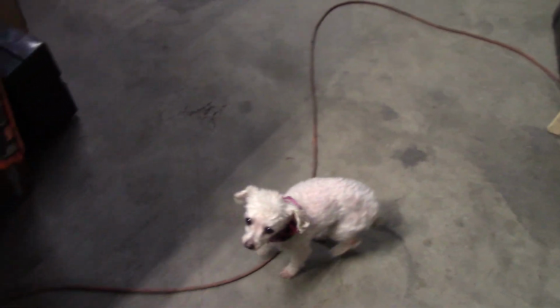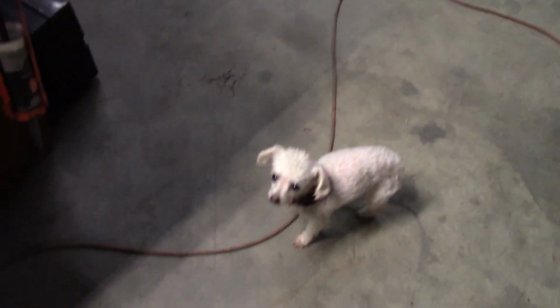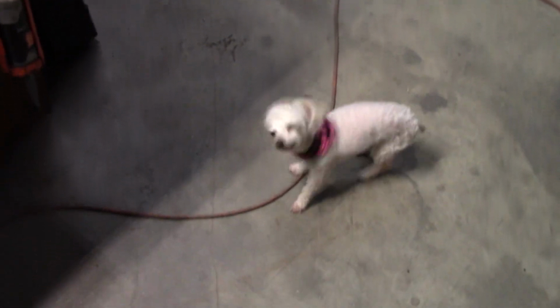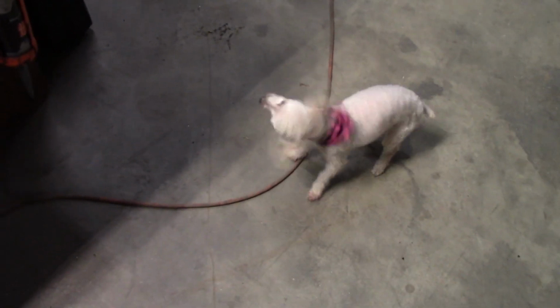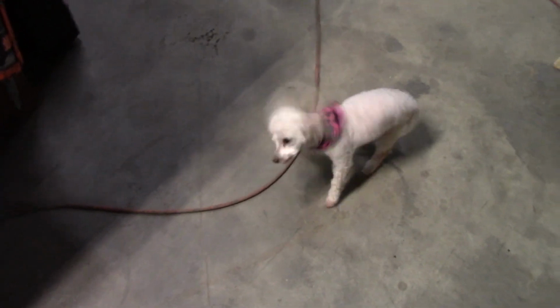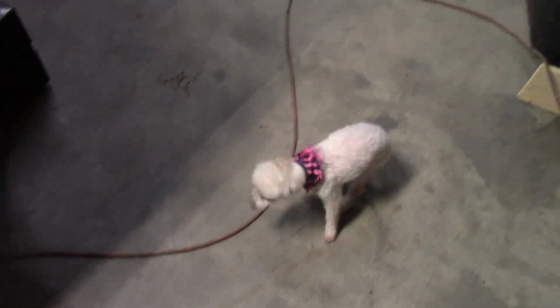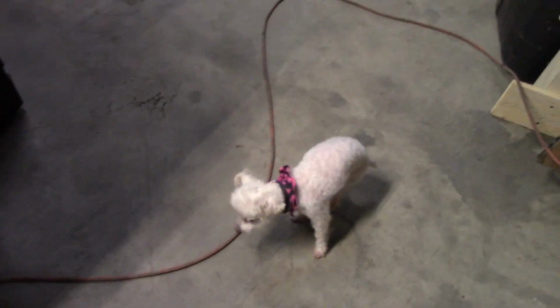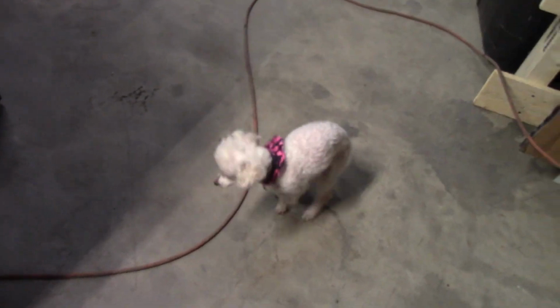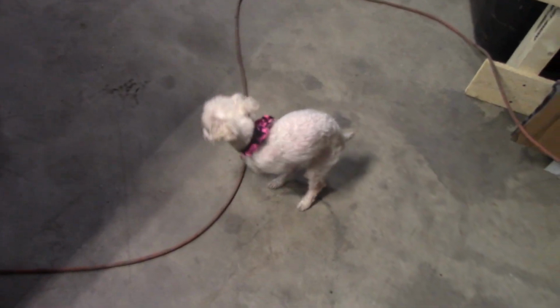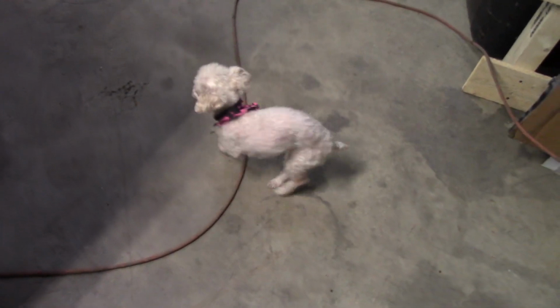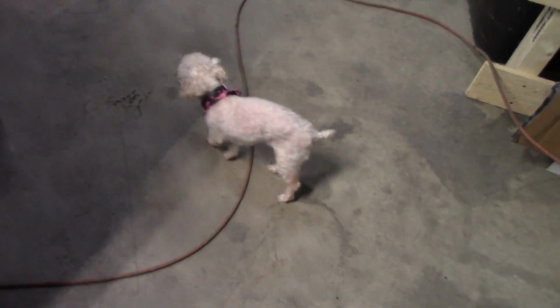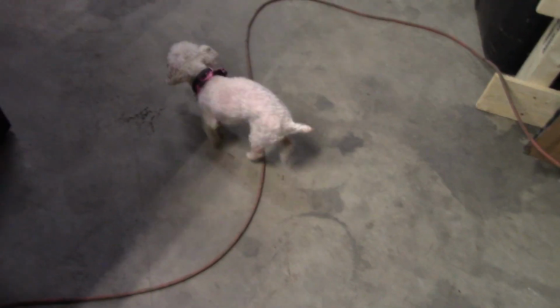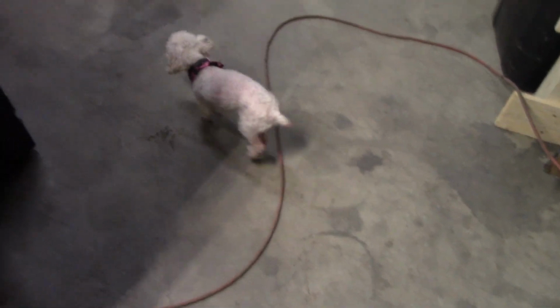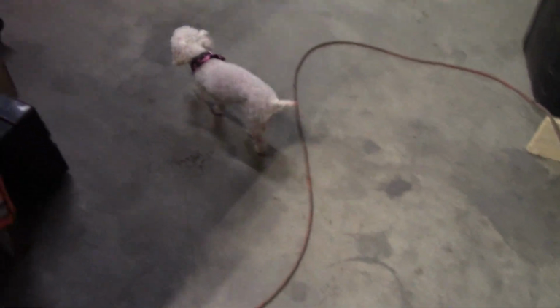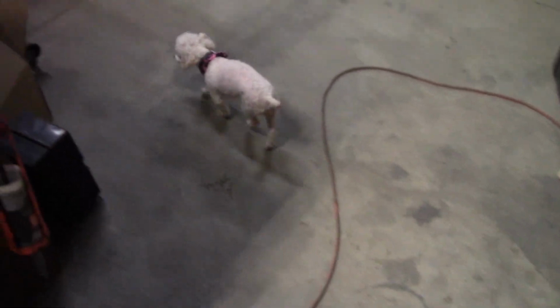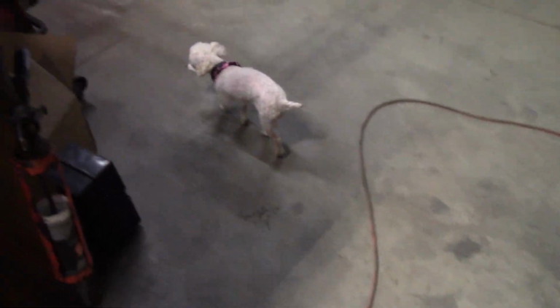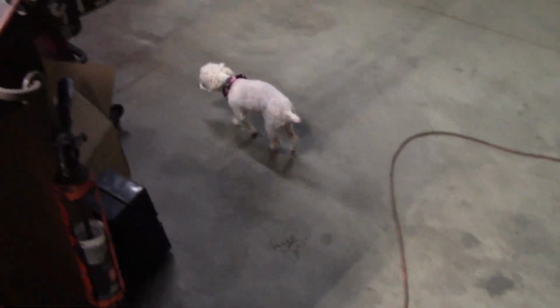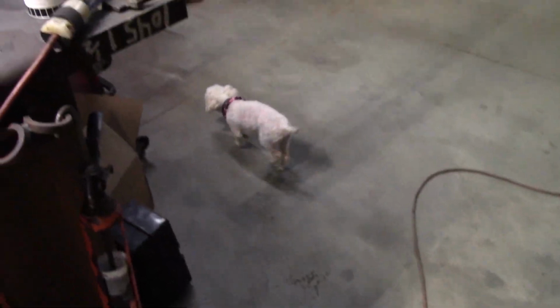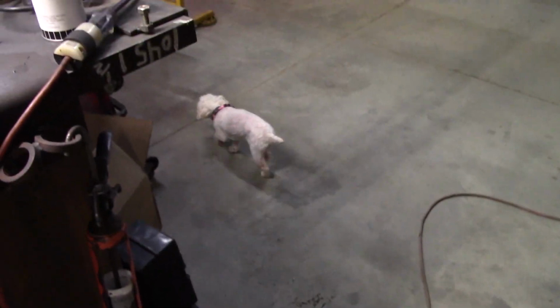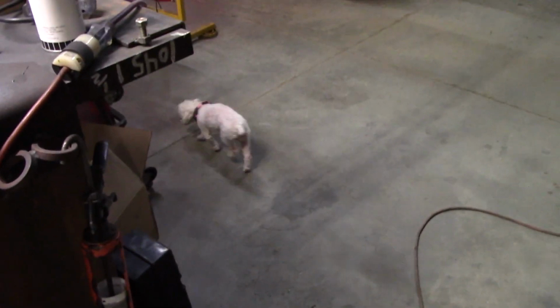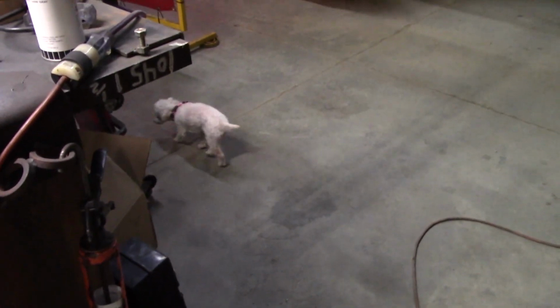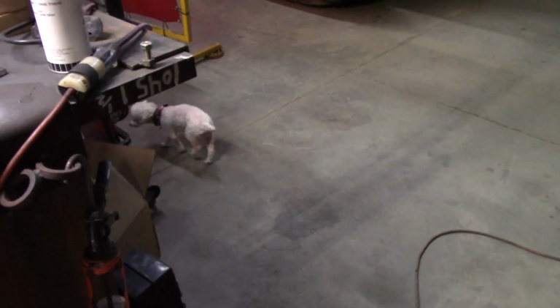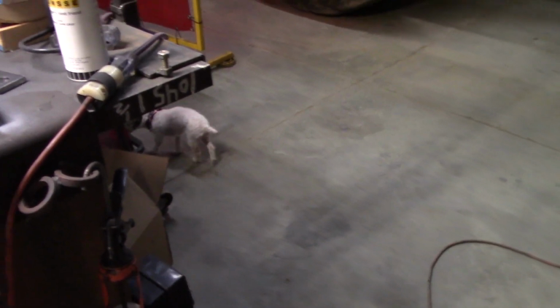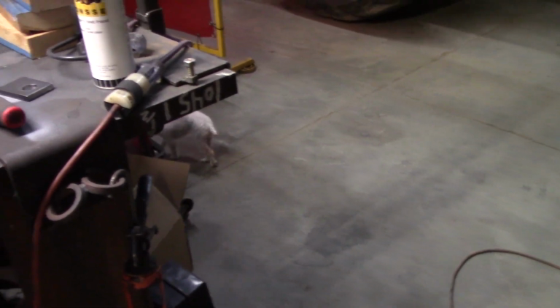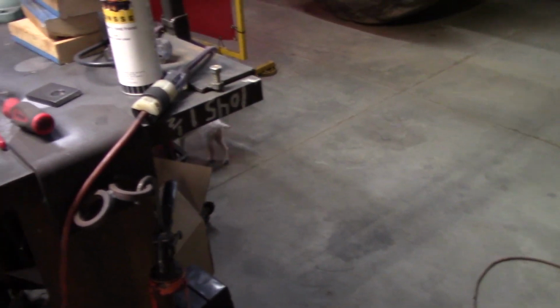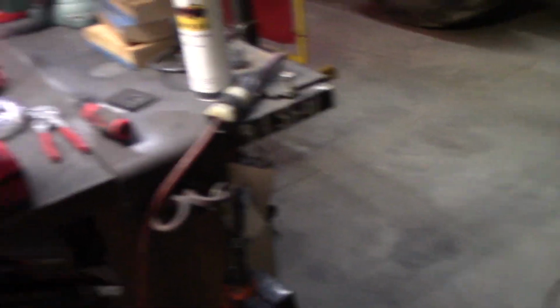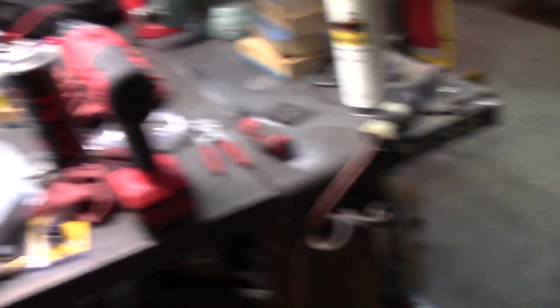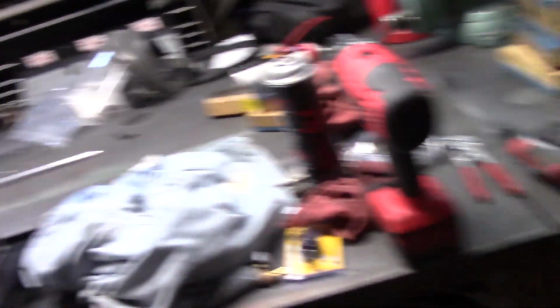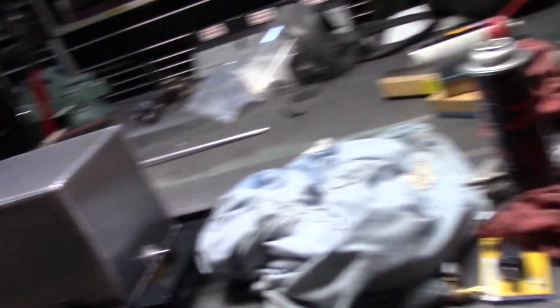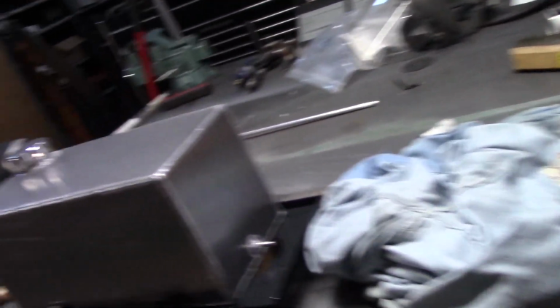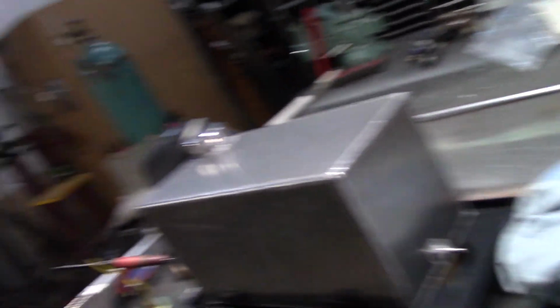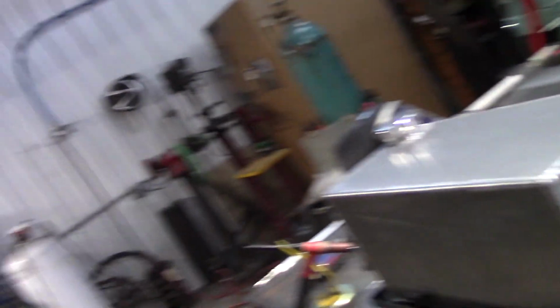She's tiny, ain't she? That's Mama's dog. There she goes — she's going to go snooping.